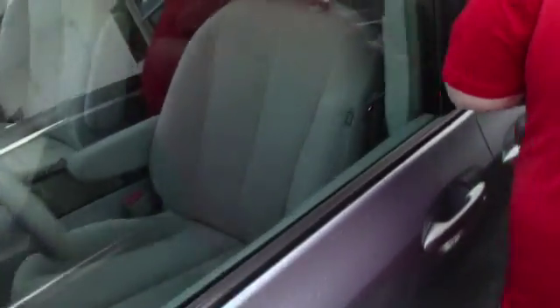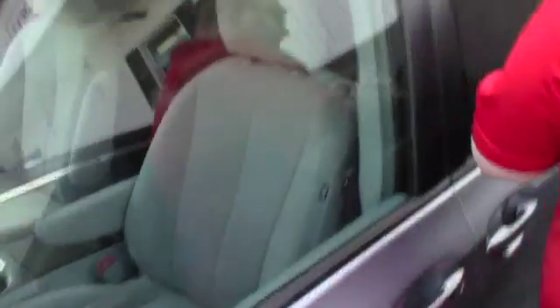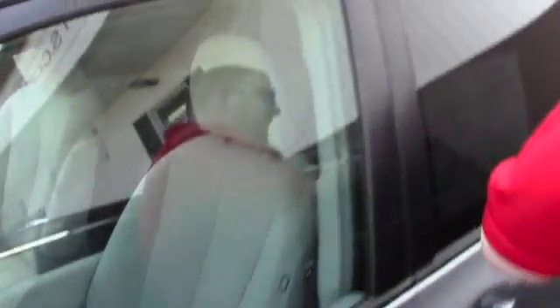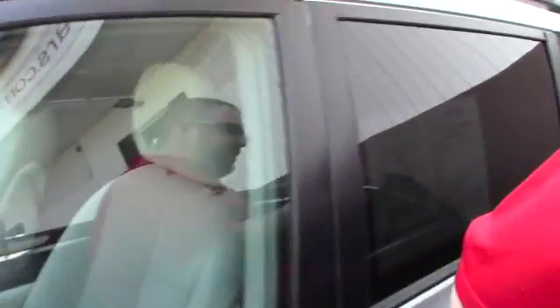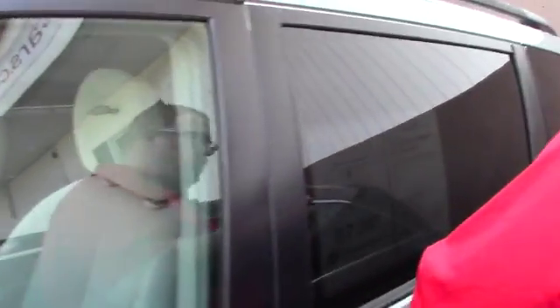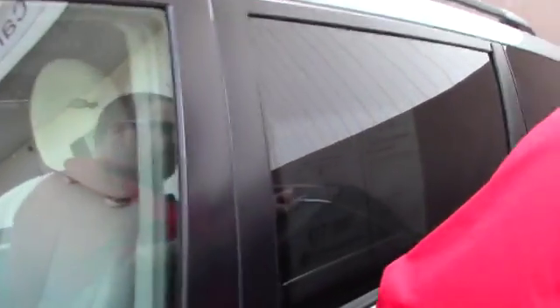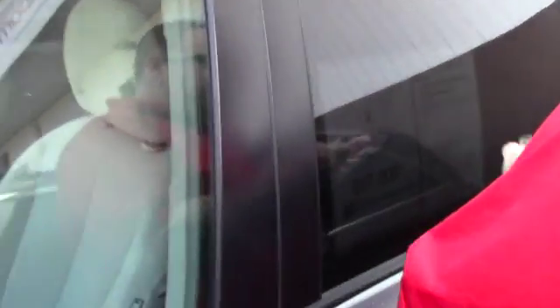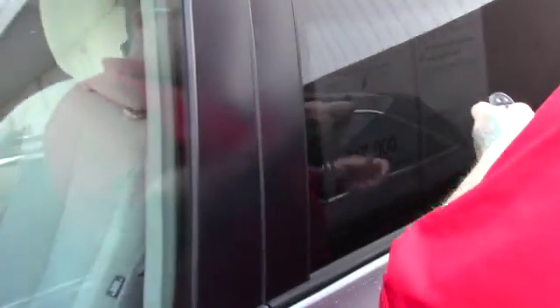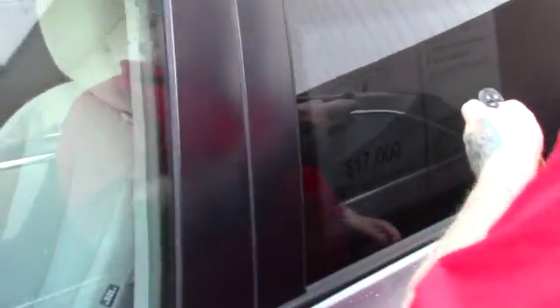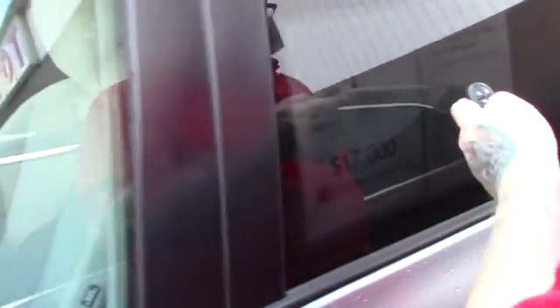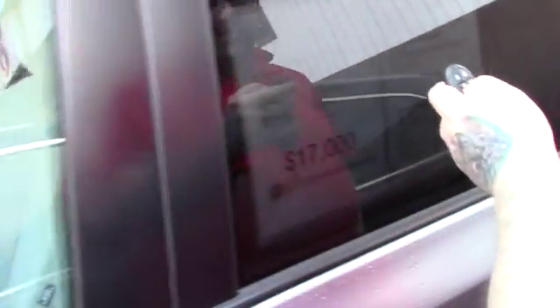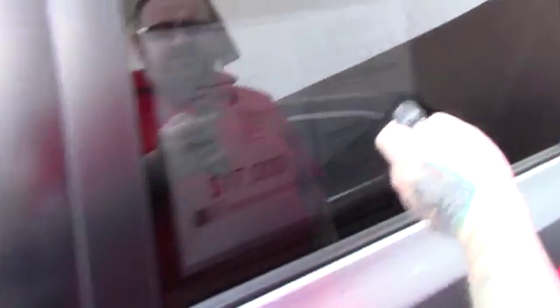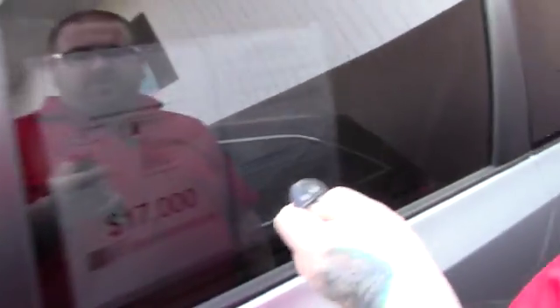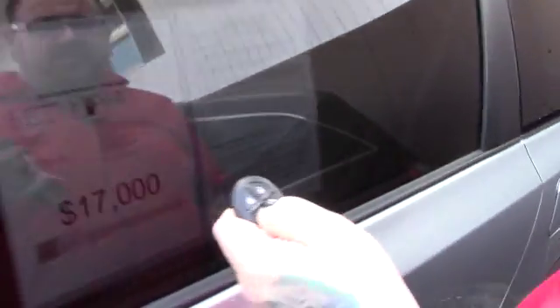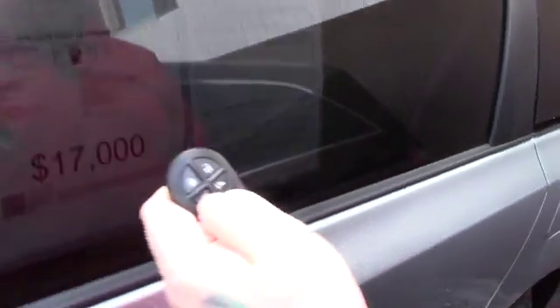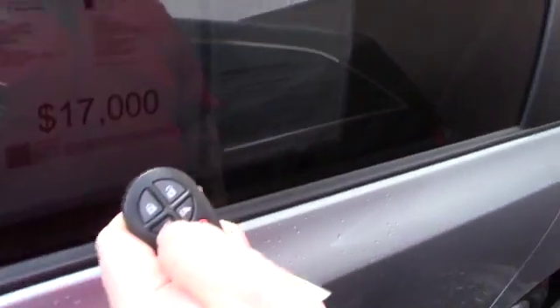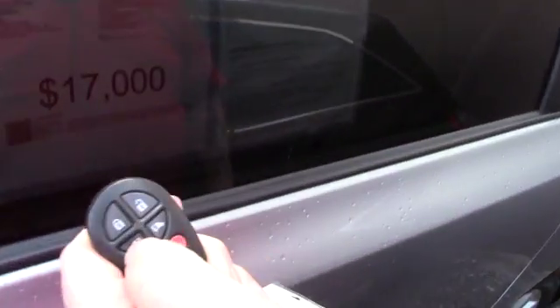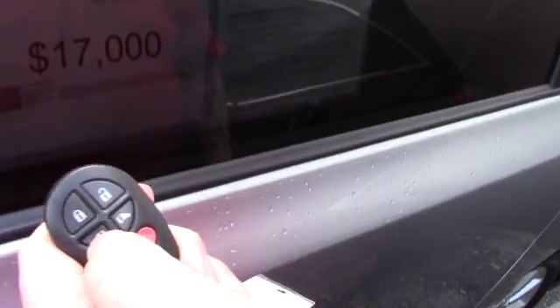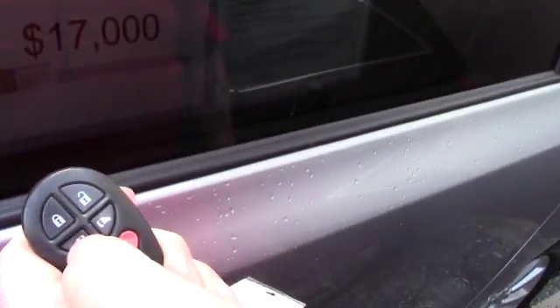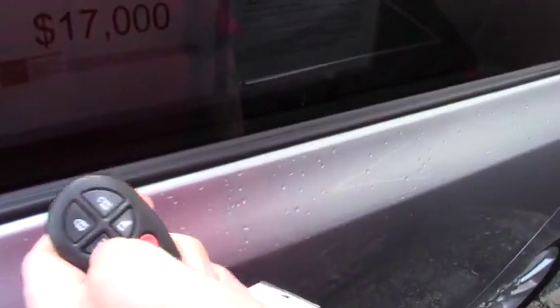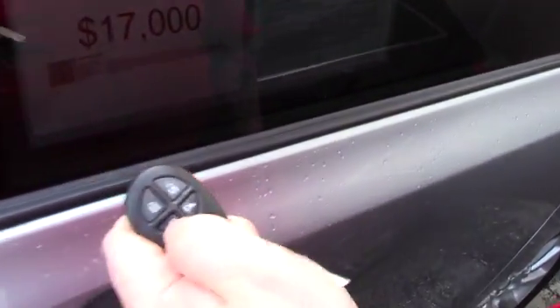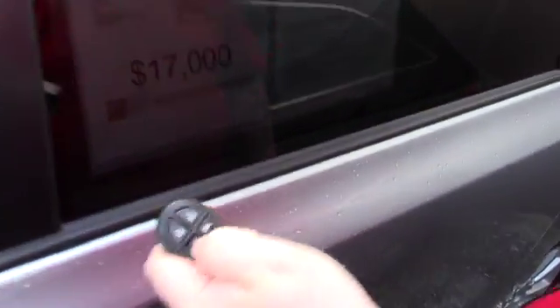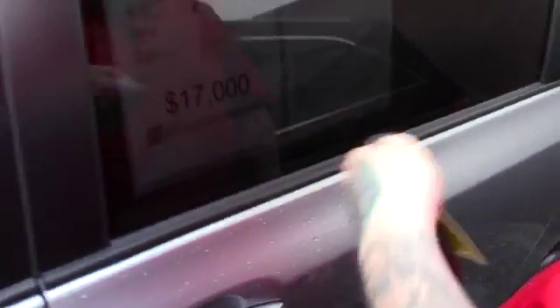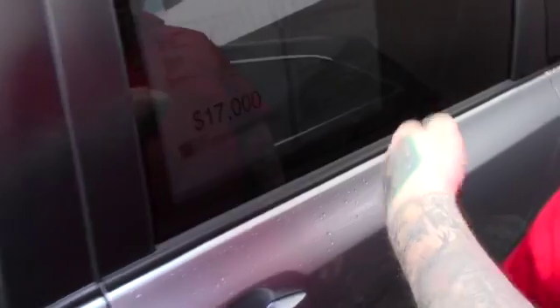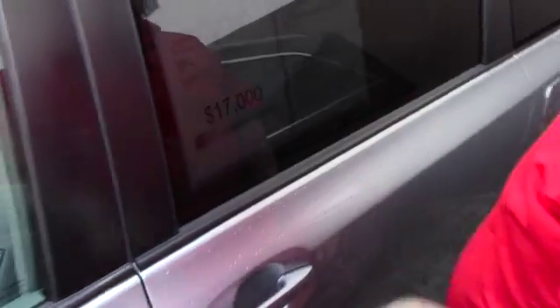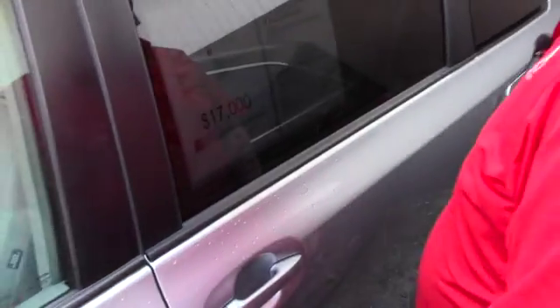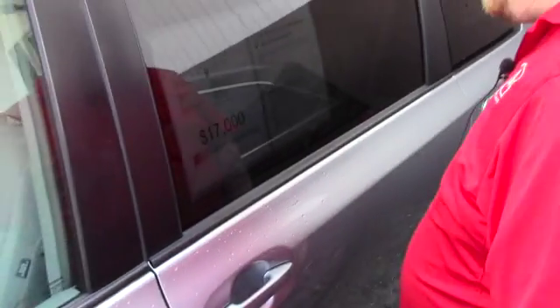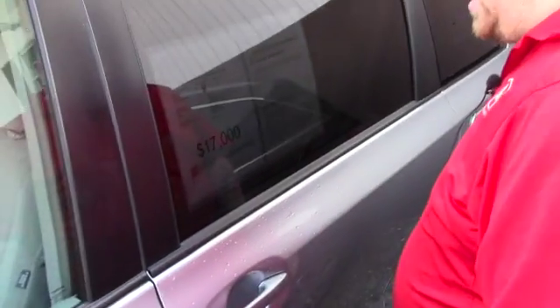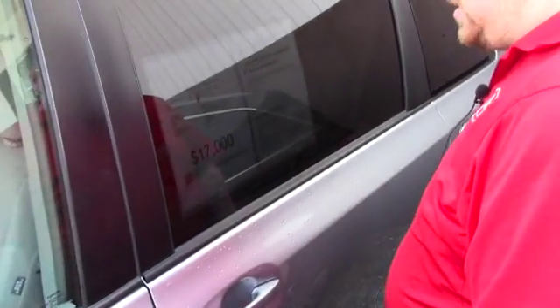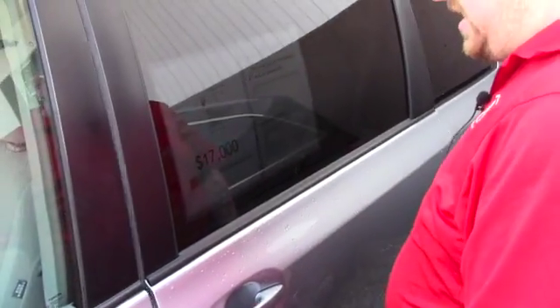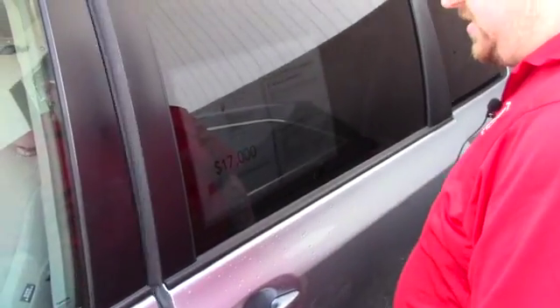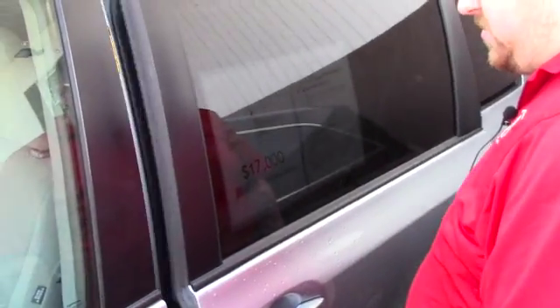Very easy to open the vehicle, you just press and hold the button on your key fob. Easily opens the automatic sliding doors.